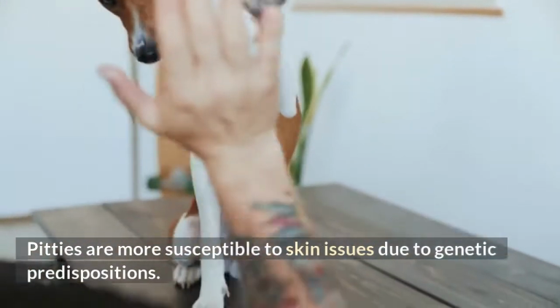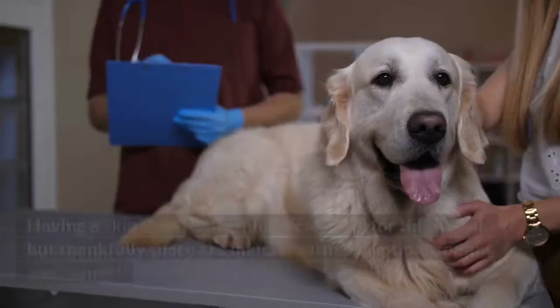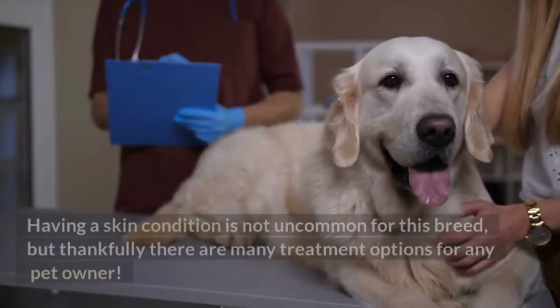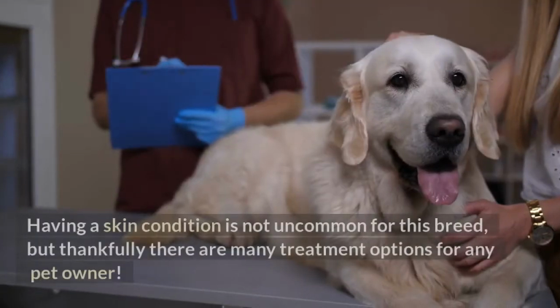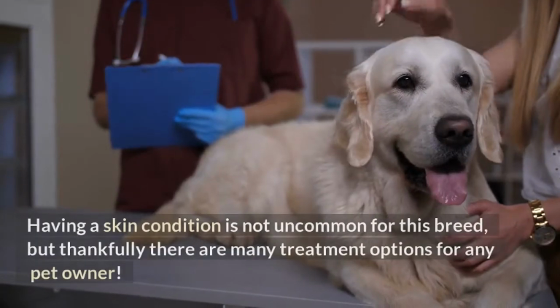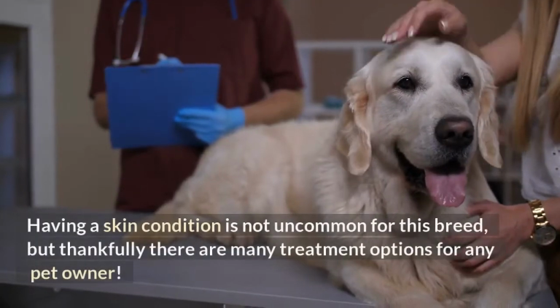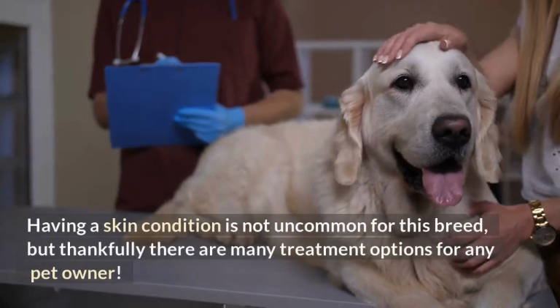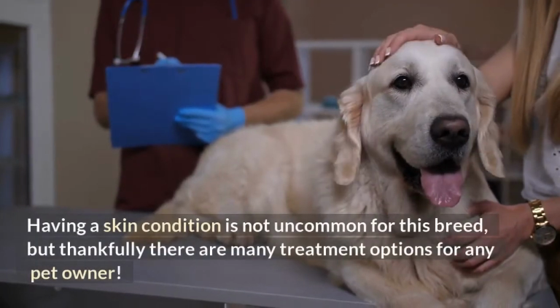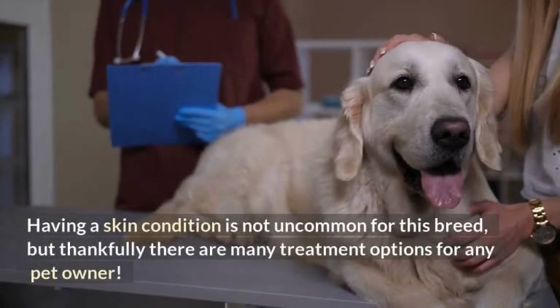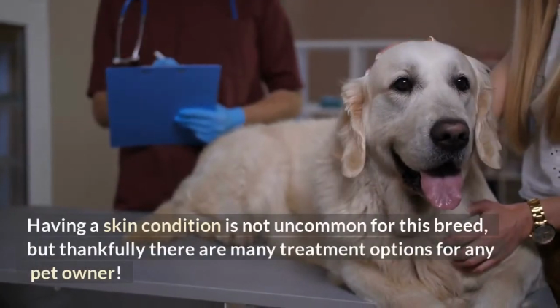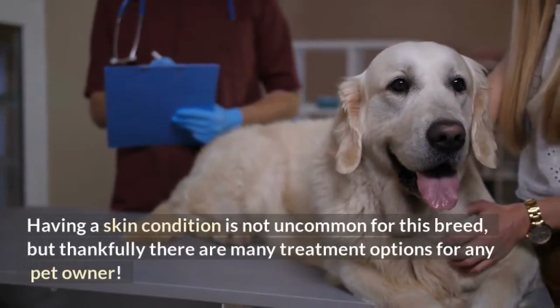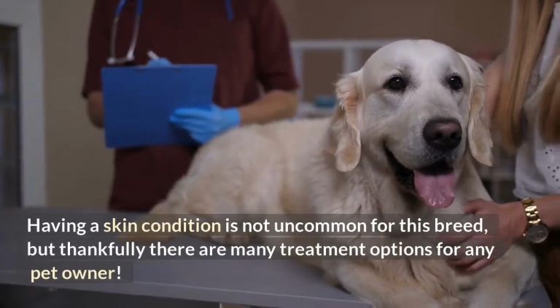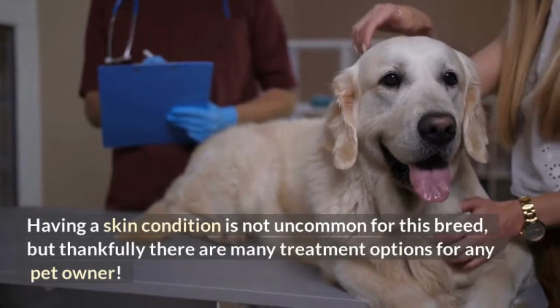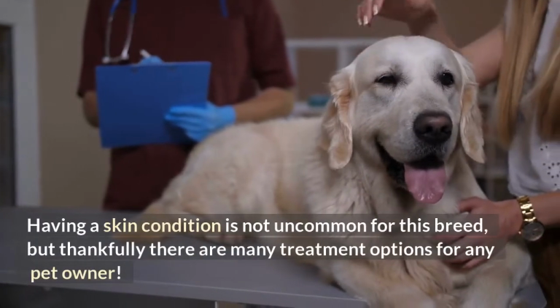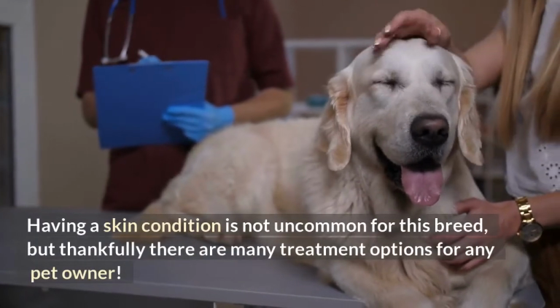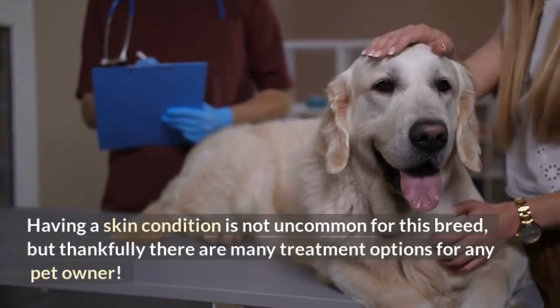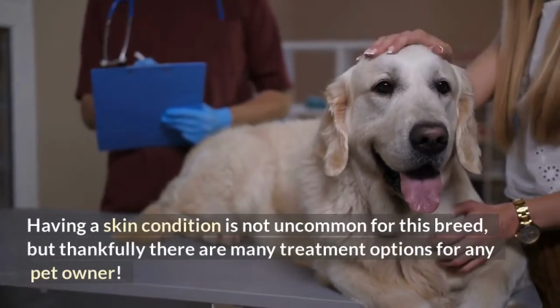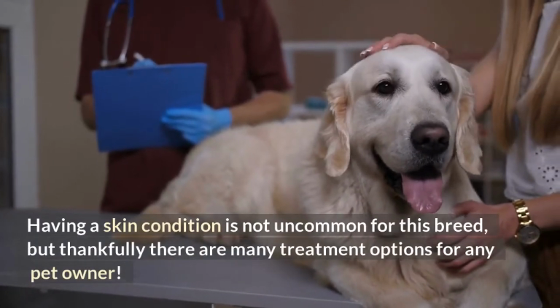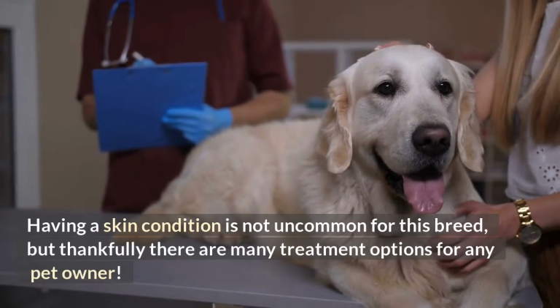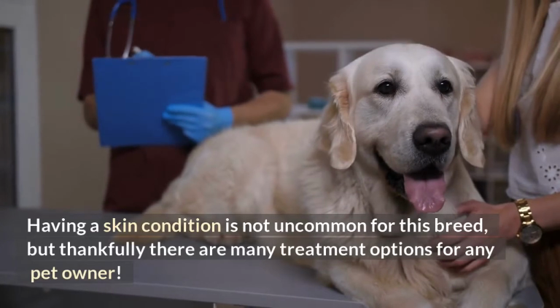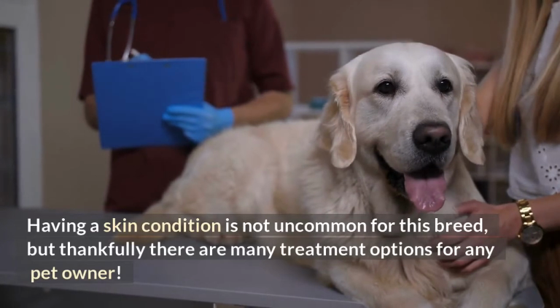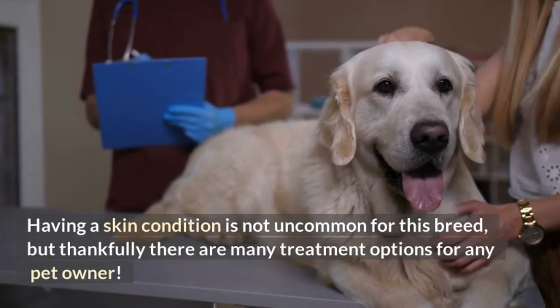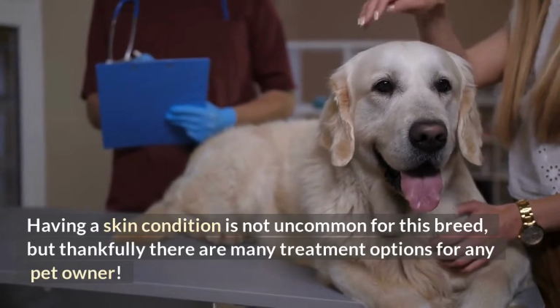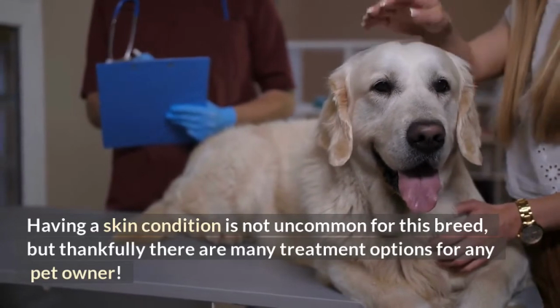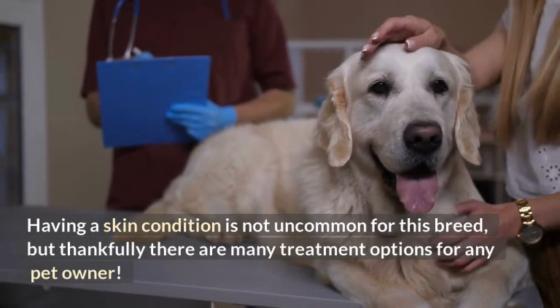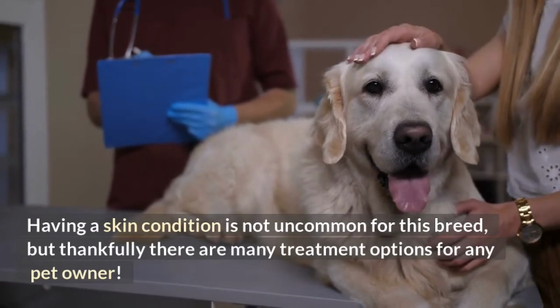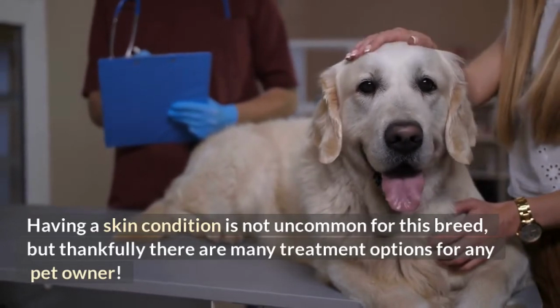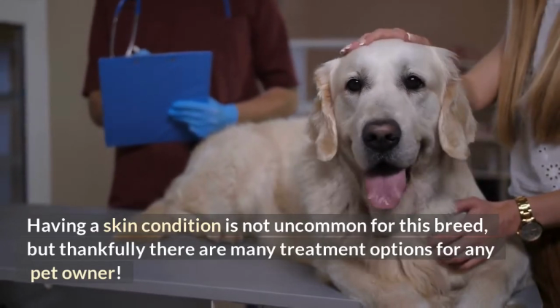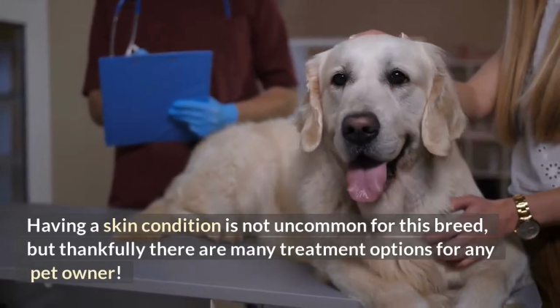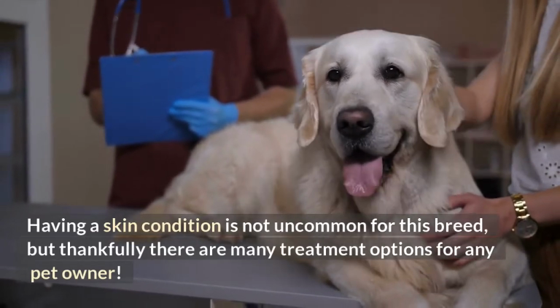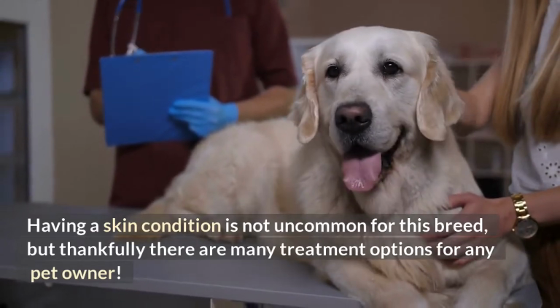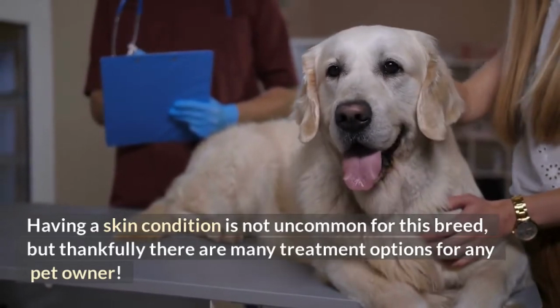Having a skin condition is not uncommon for this breed, but thankfully there are many treatment options for any pet owner.